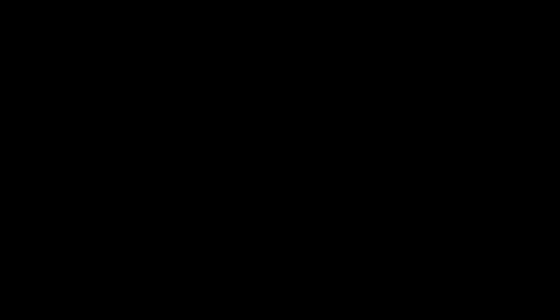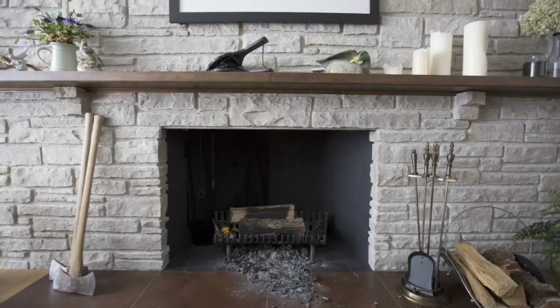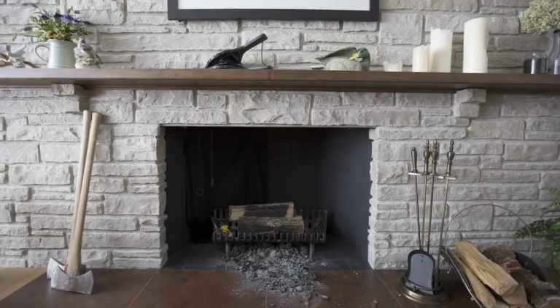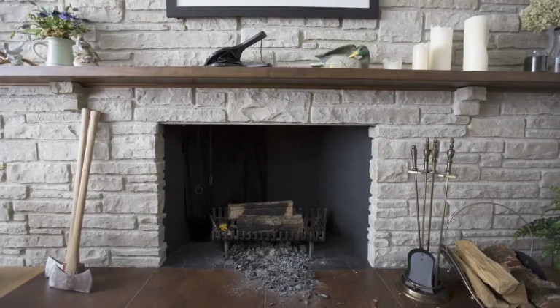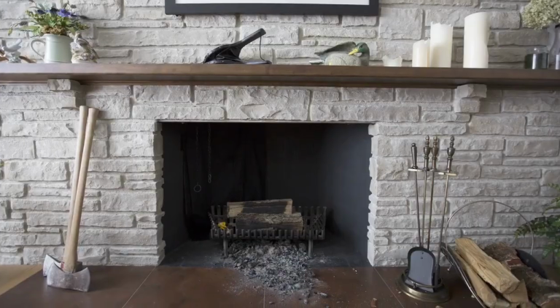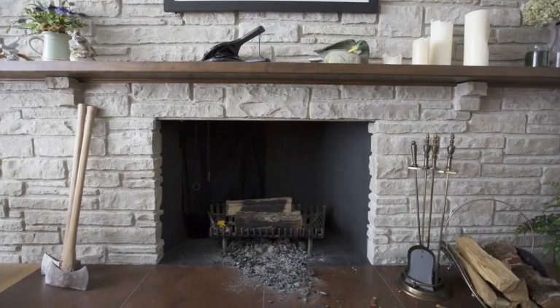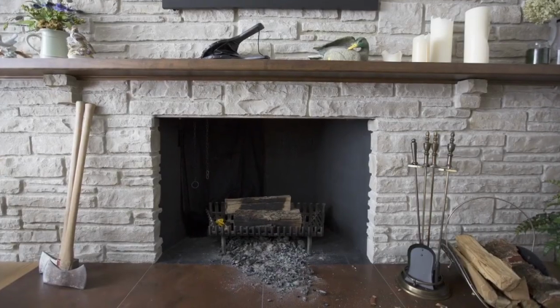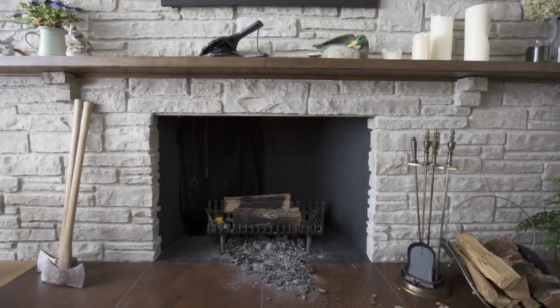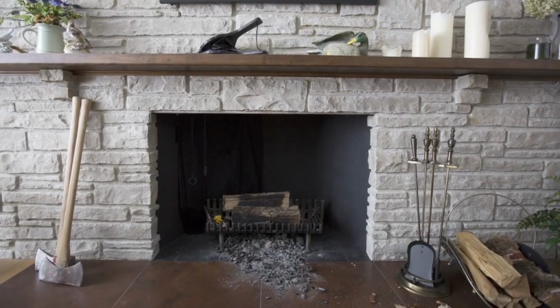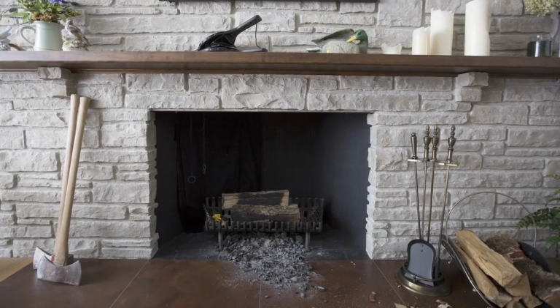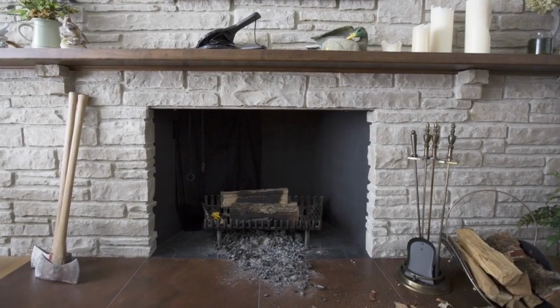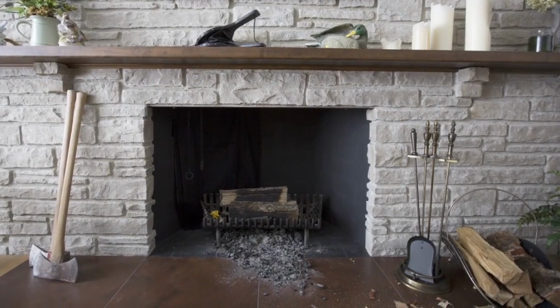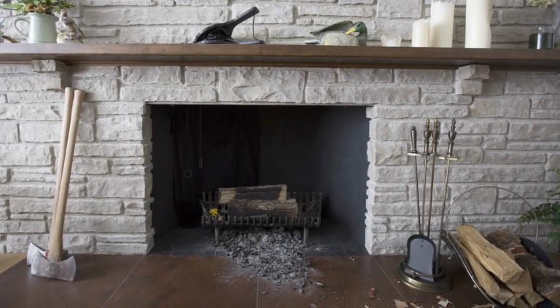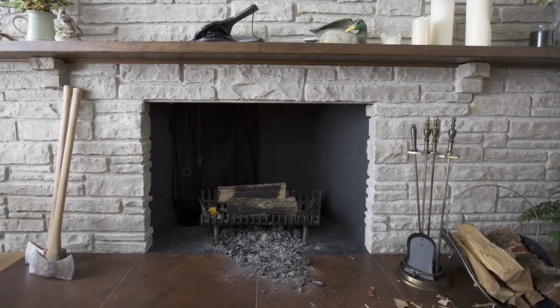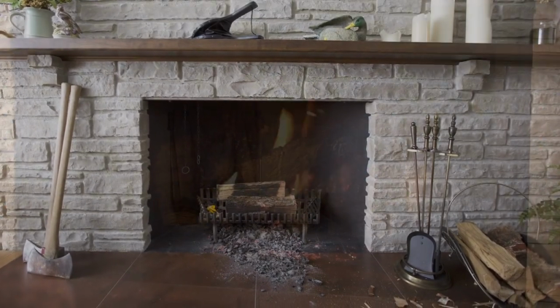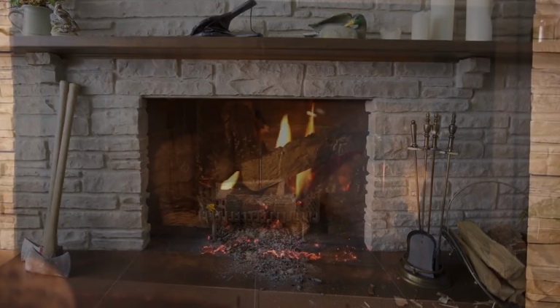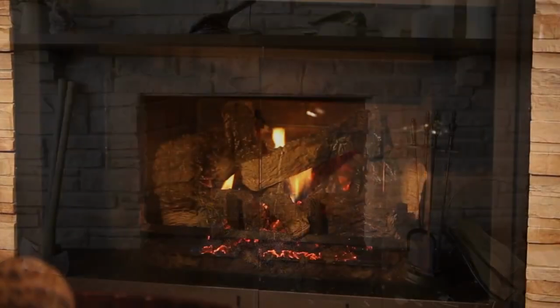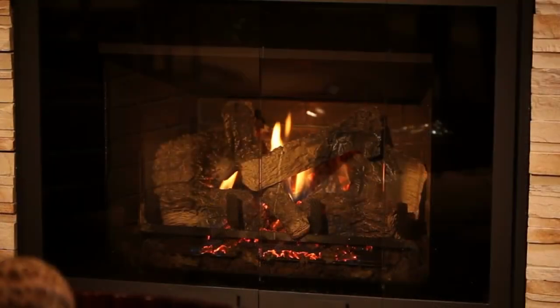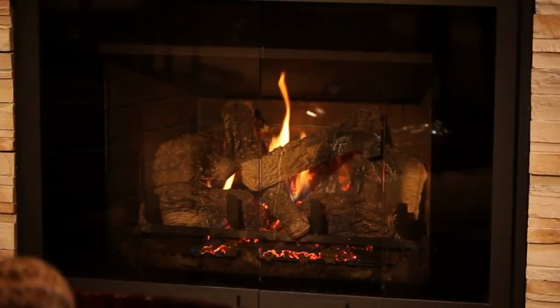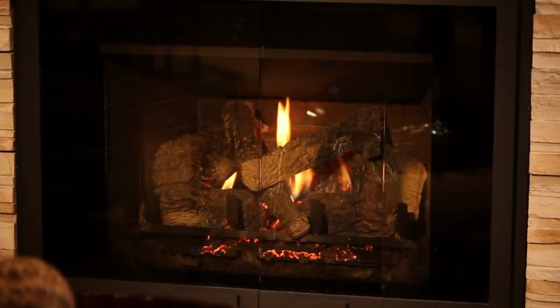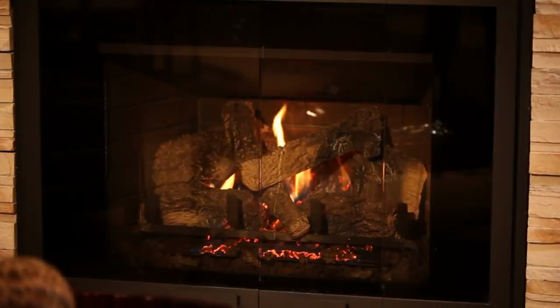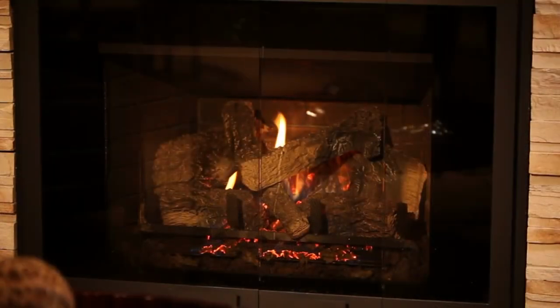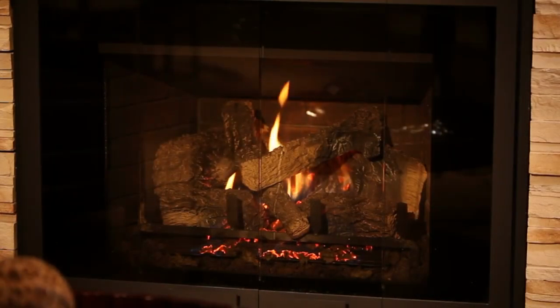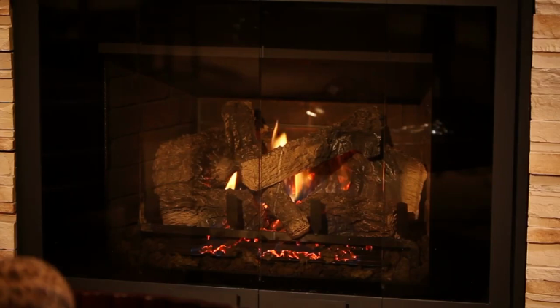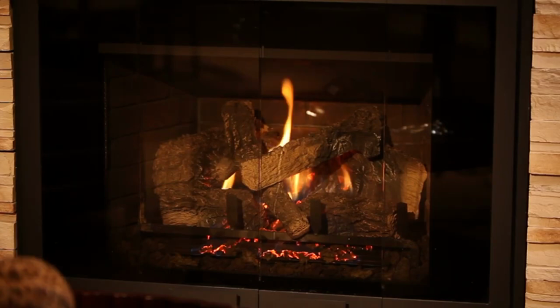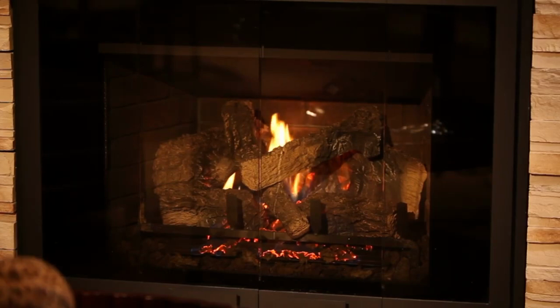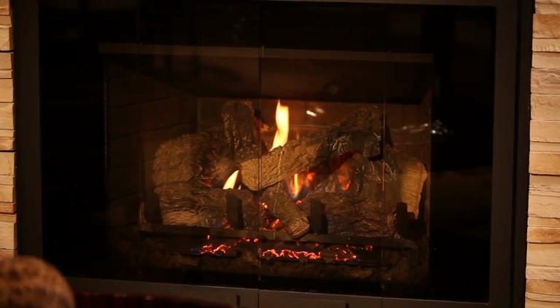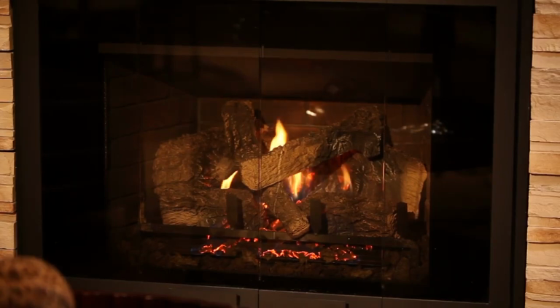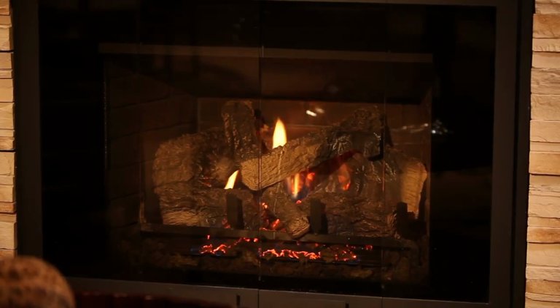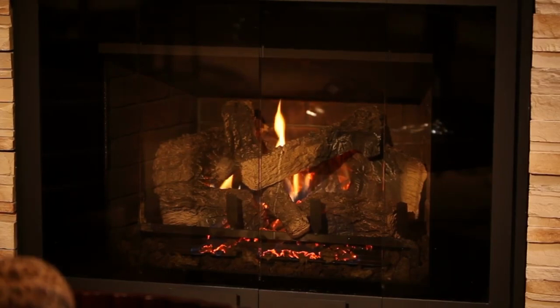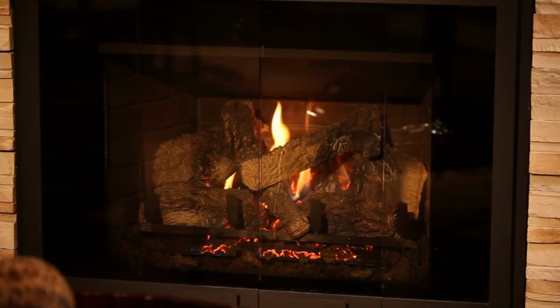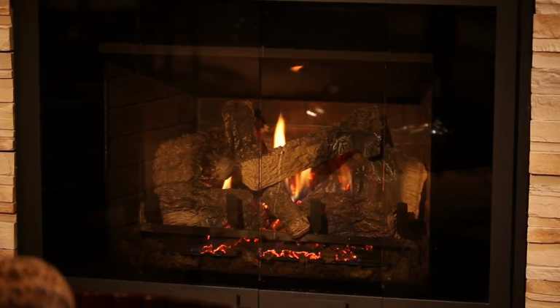Turn your inefficient masonry wood-burning fireplace into a beautiful gas fireplace with an insert from Heat'n'Glow.